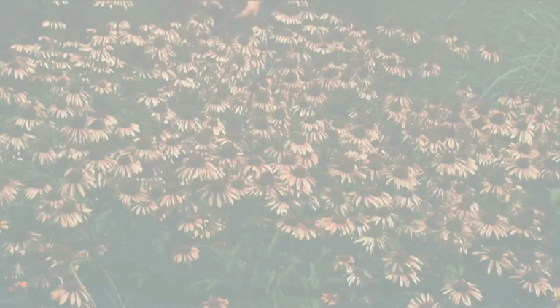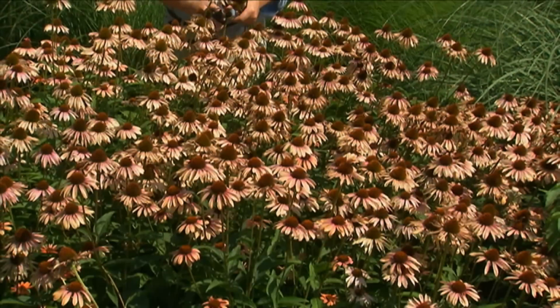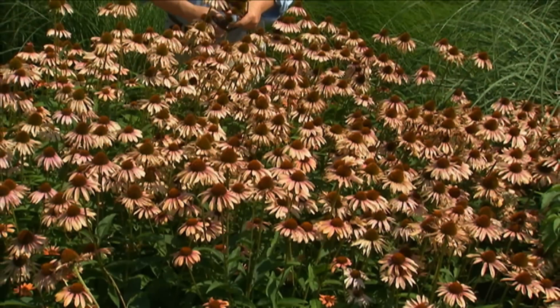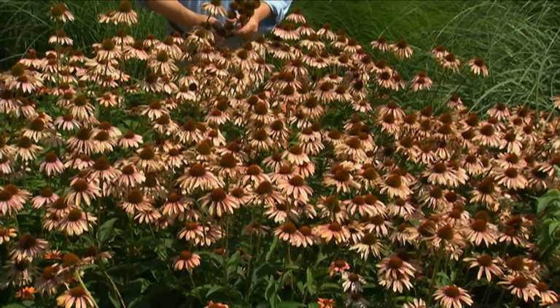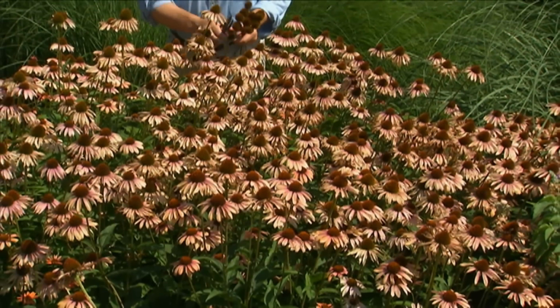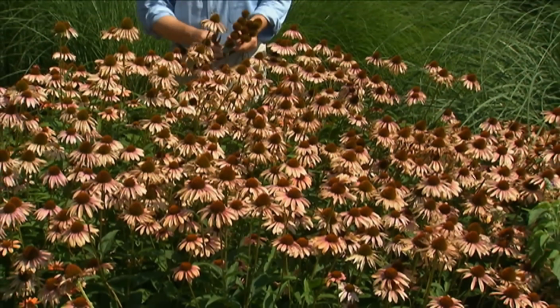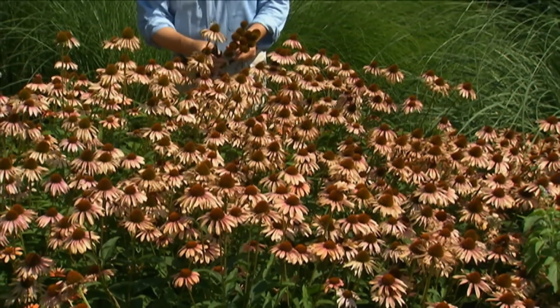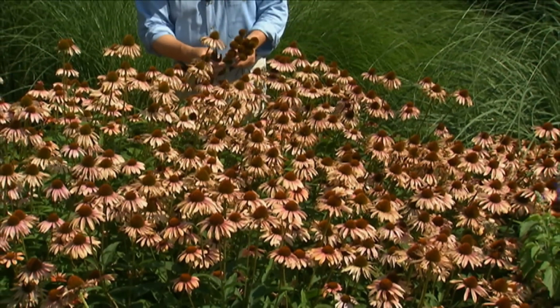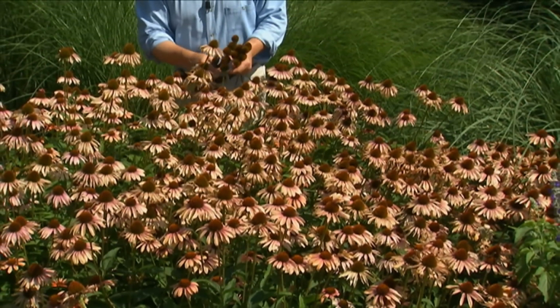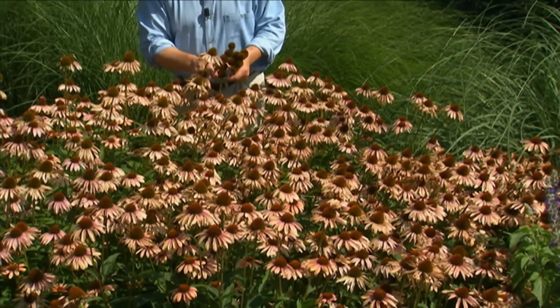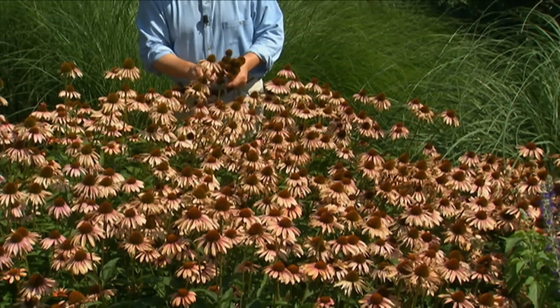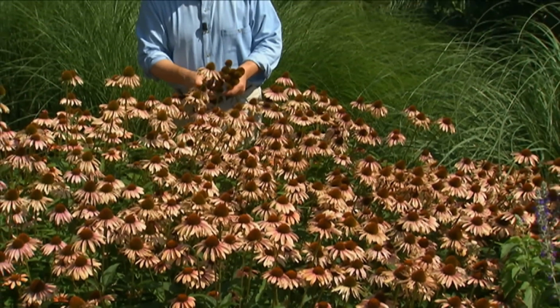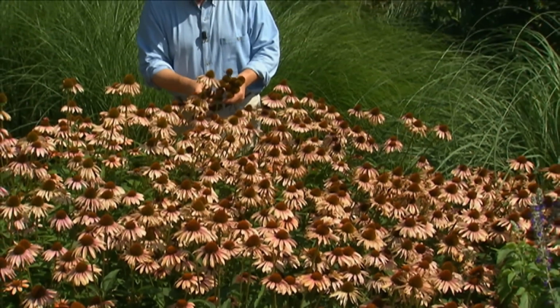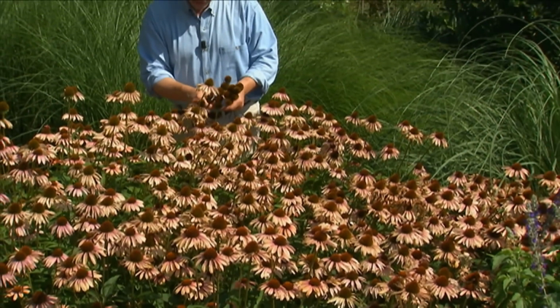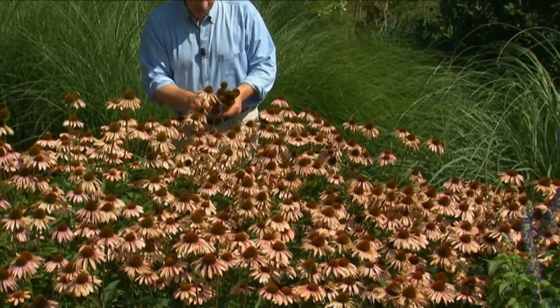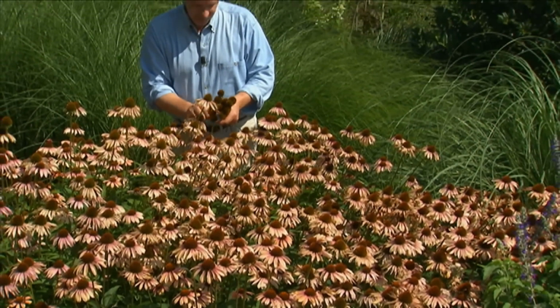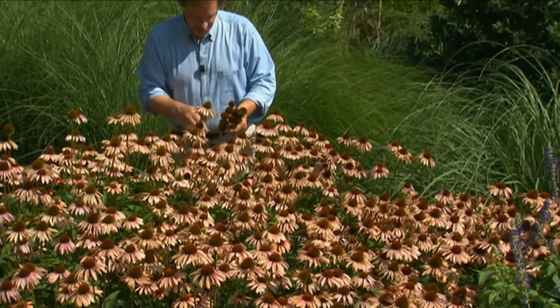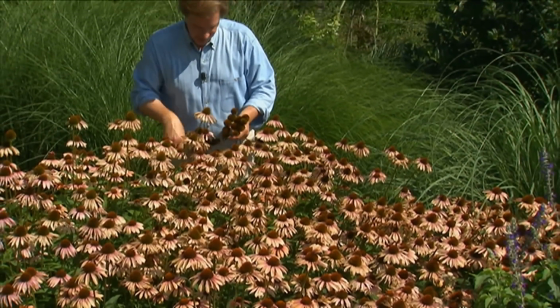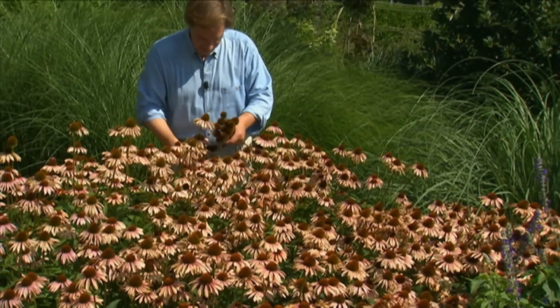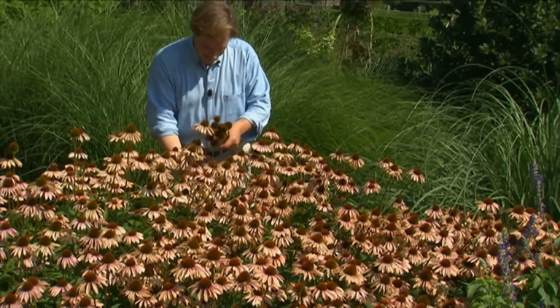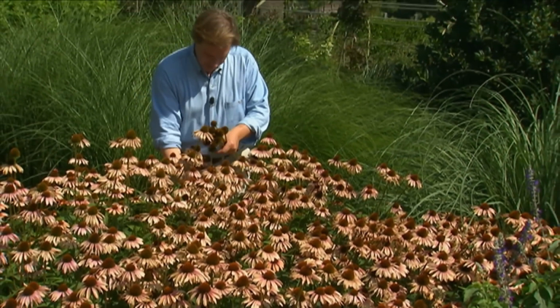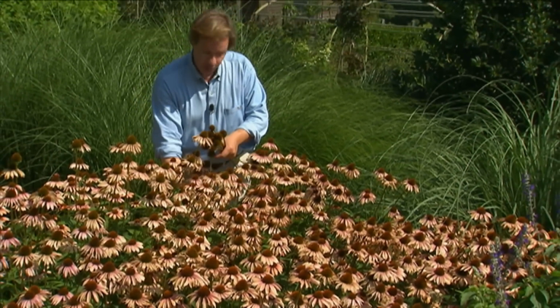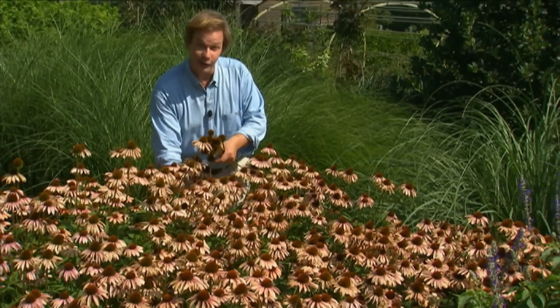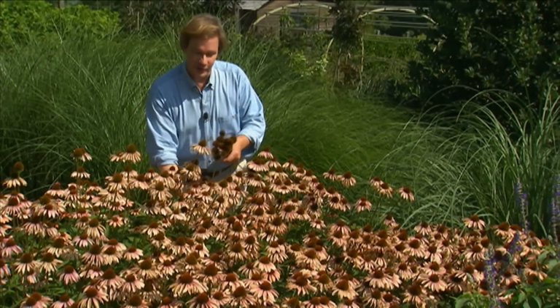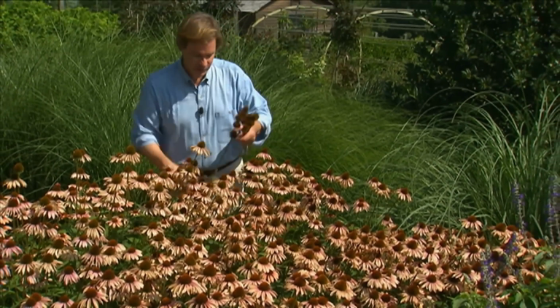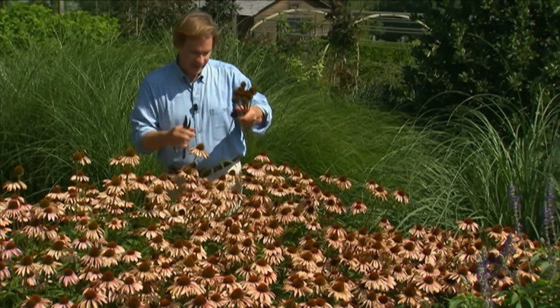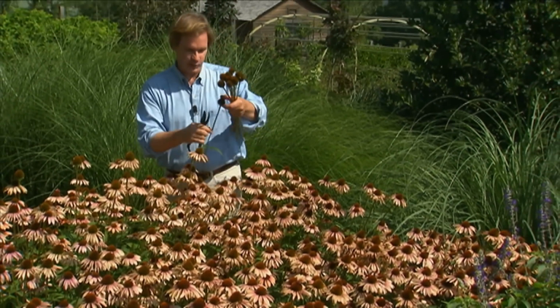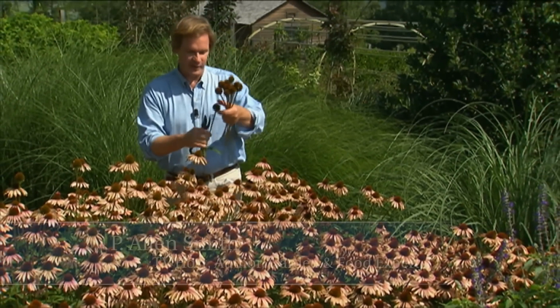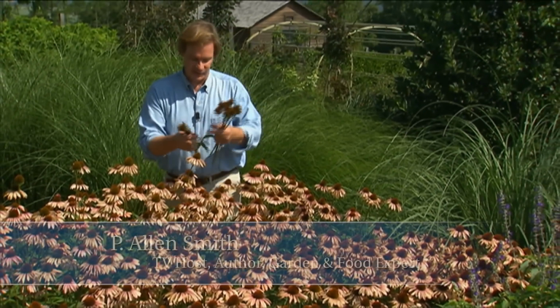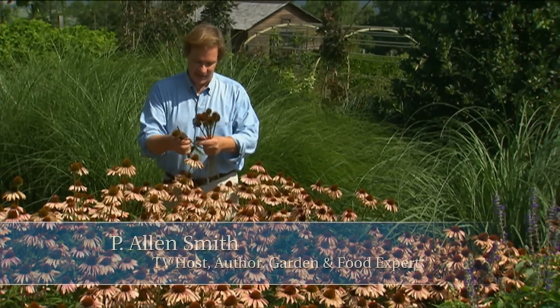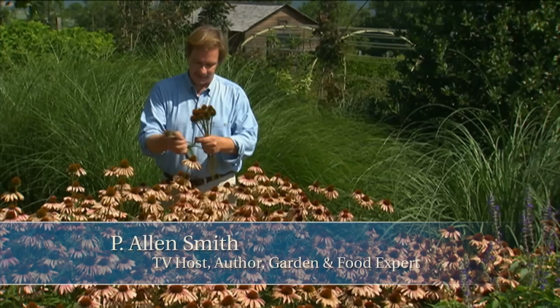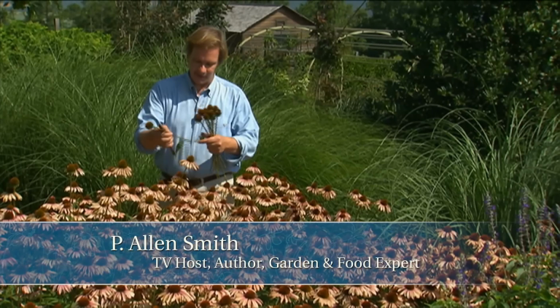If you know me, you know I'm always looking for ways to bring a touch of nature inside — blurring those lines between inside and out.